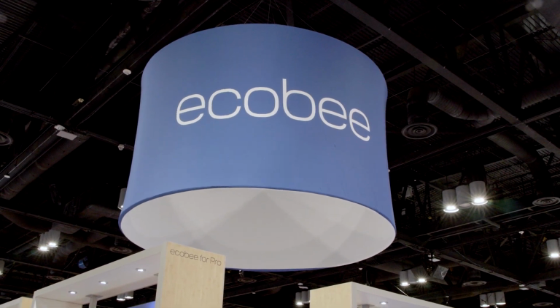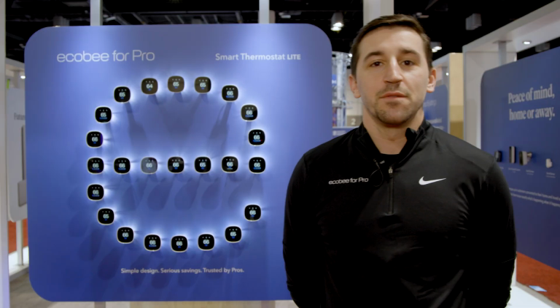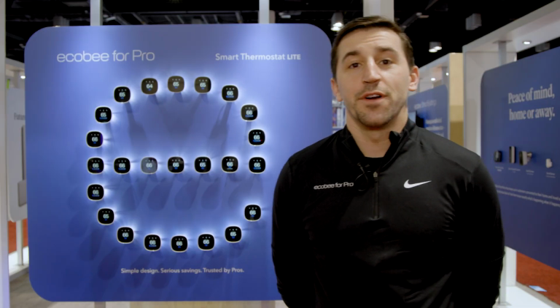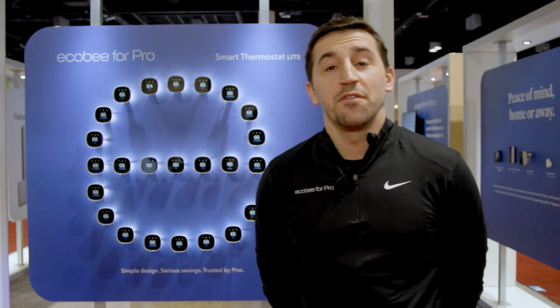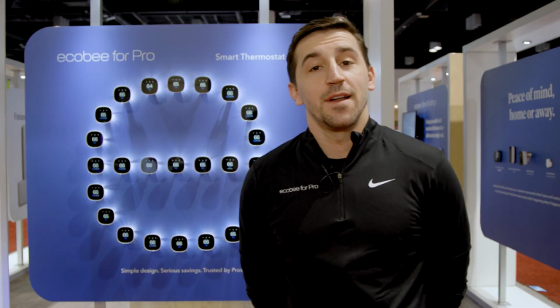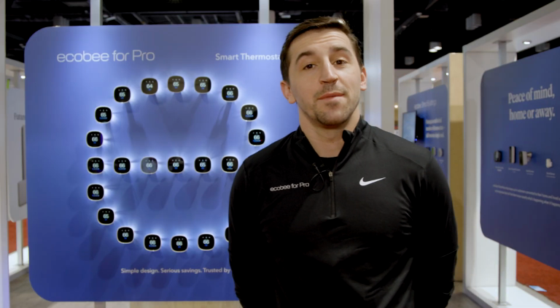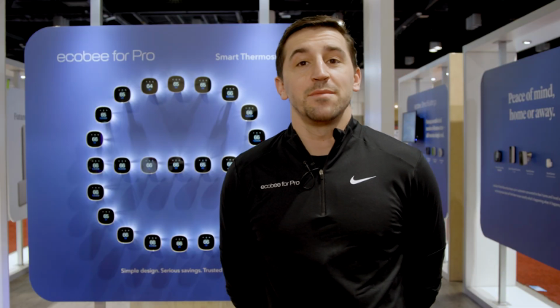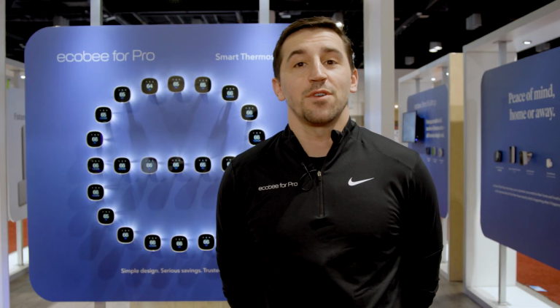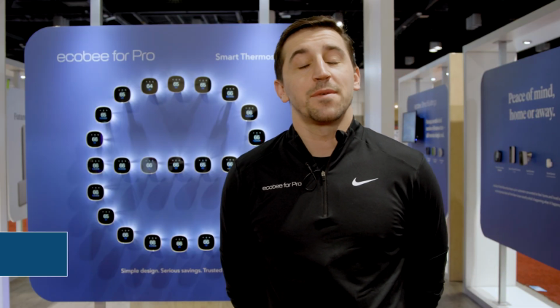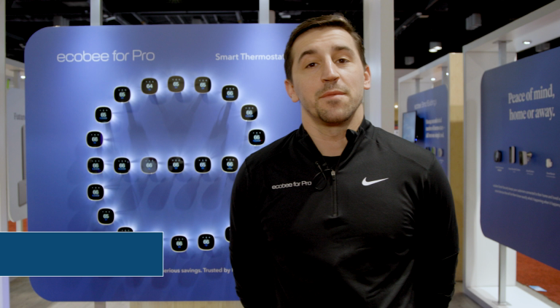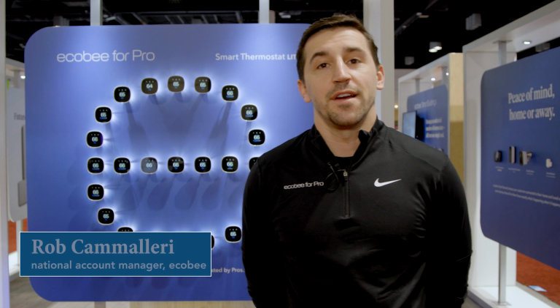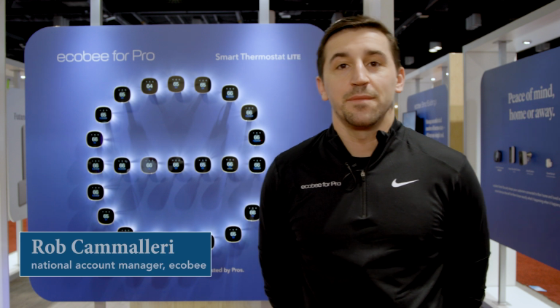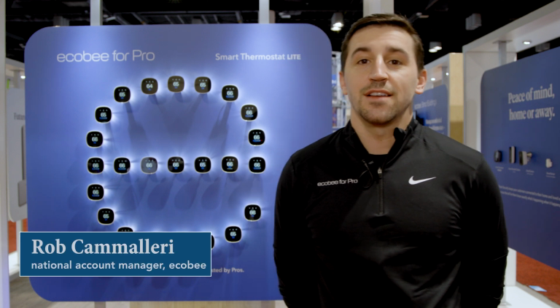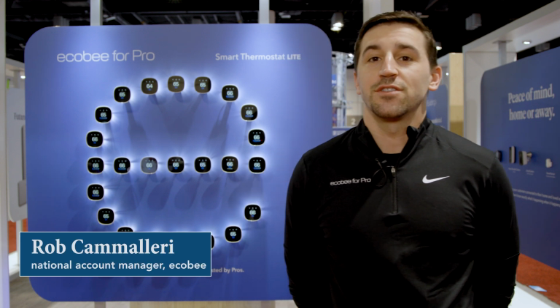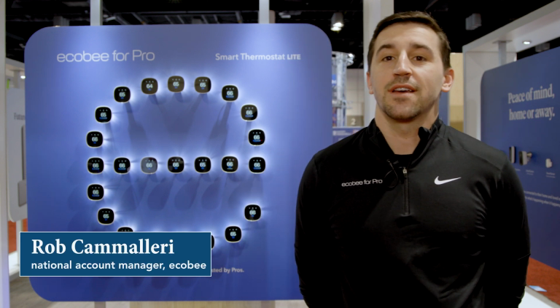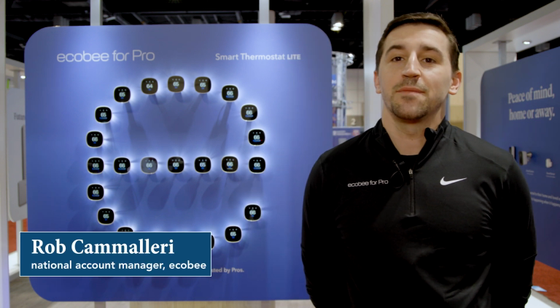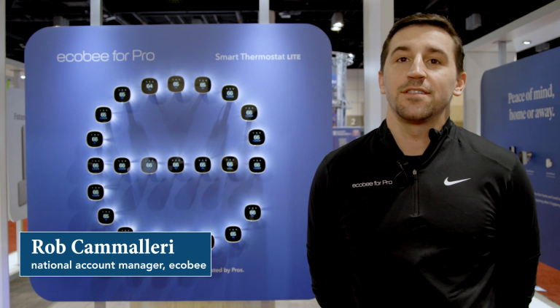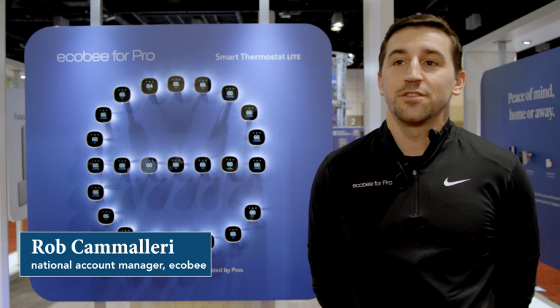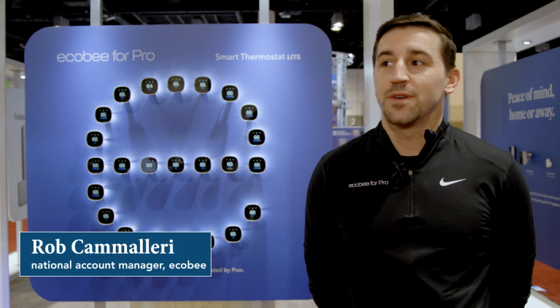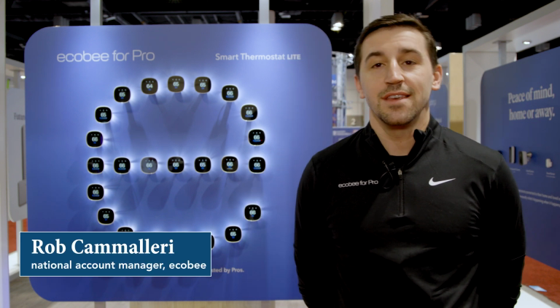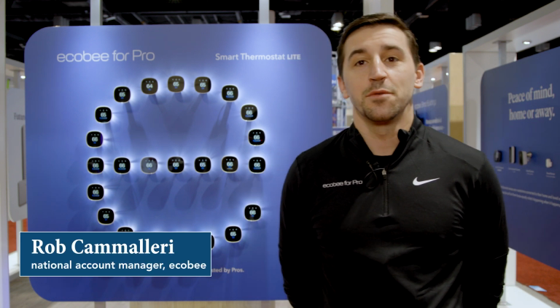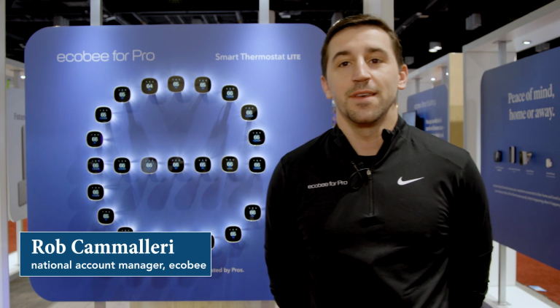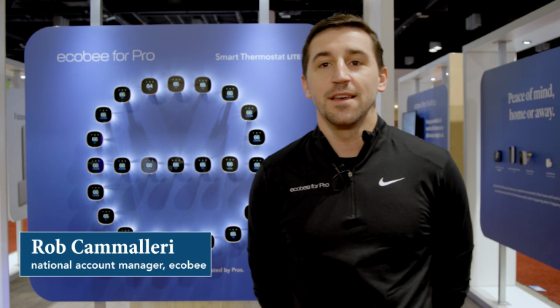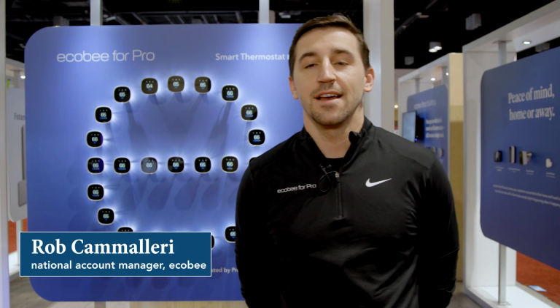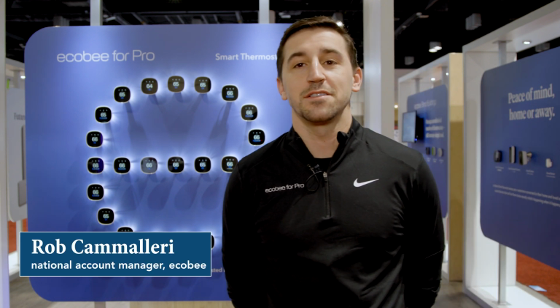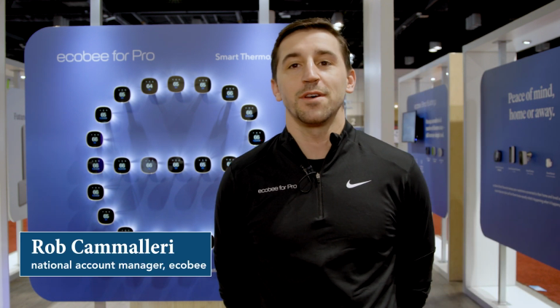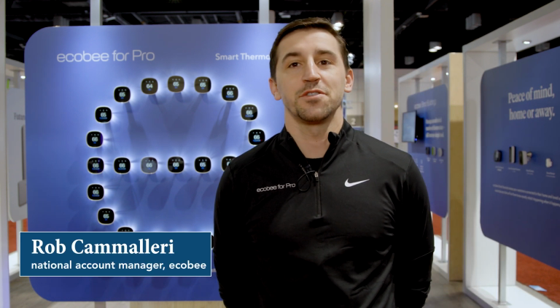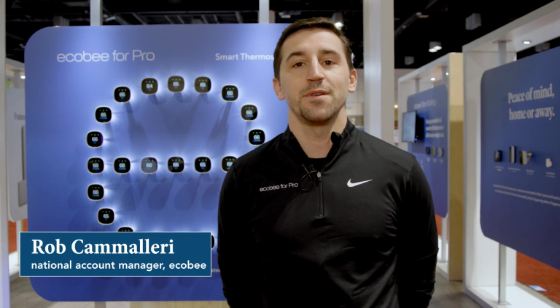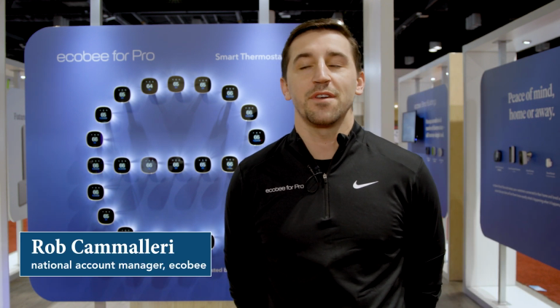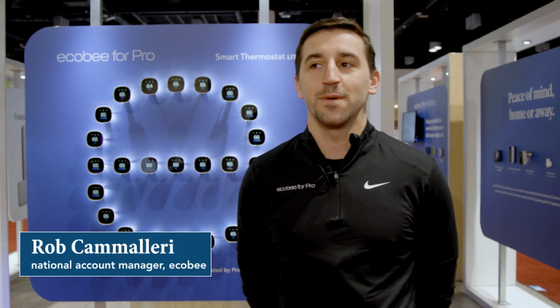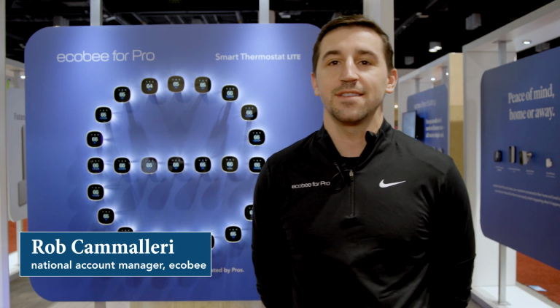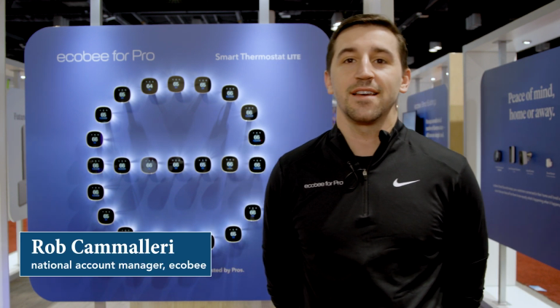Good morning, everybody. My name is Rob Camilleri. I'm National Account Manager with Ecobee. It's a pleasure to be with everybody today.